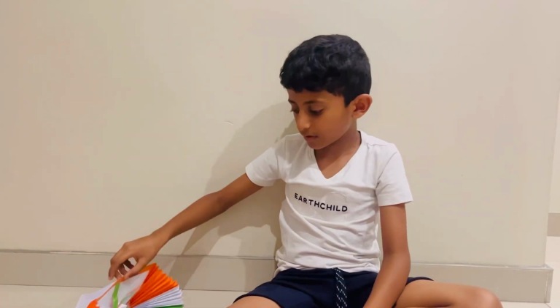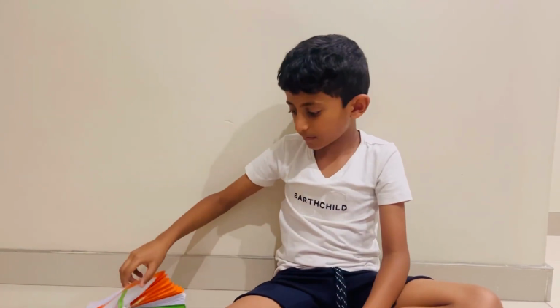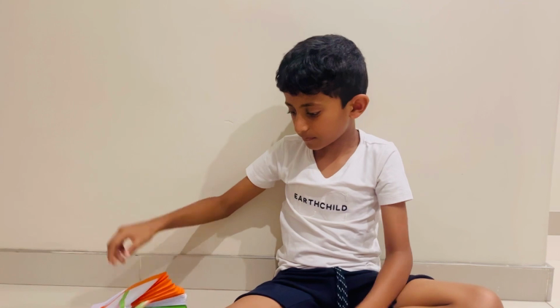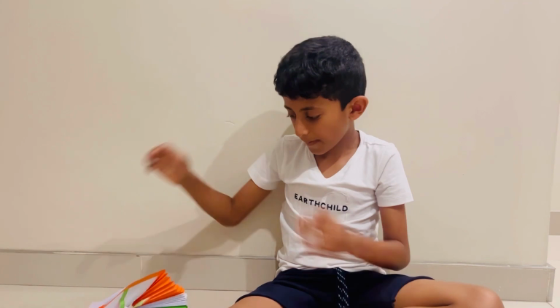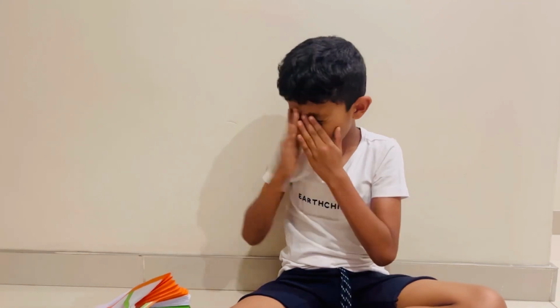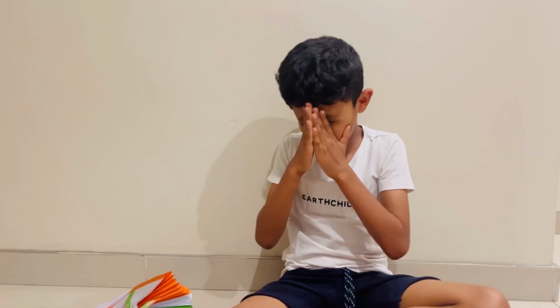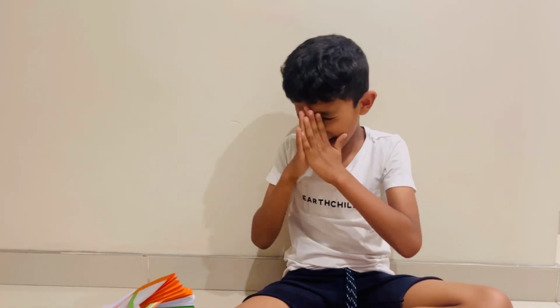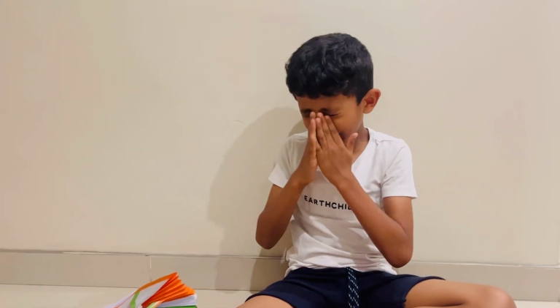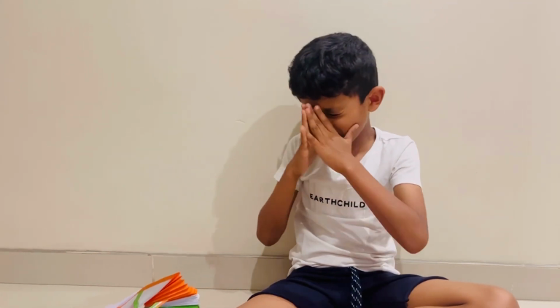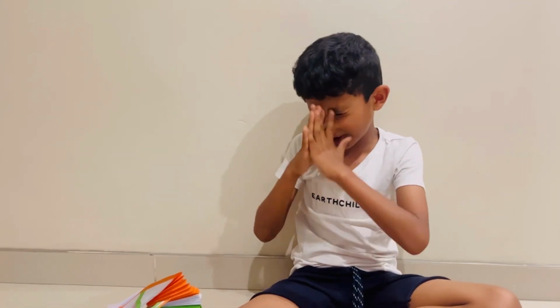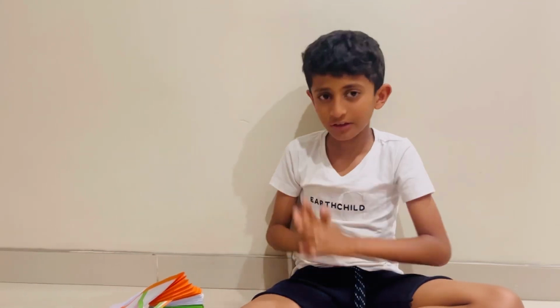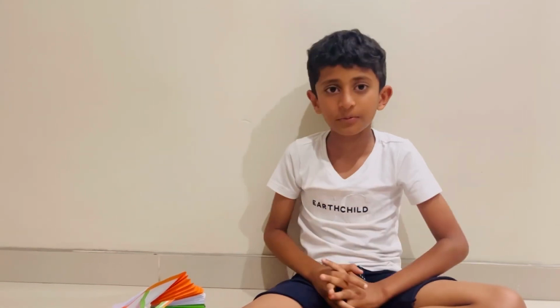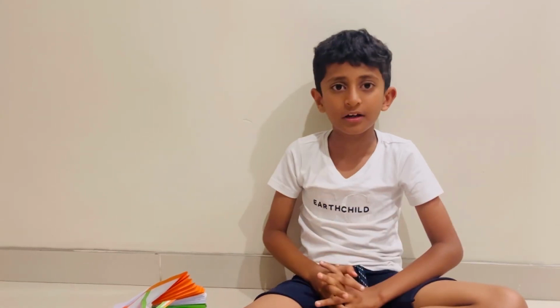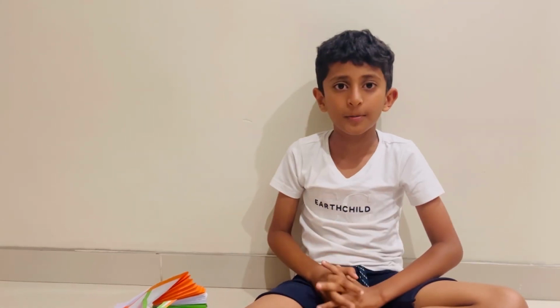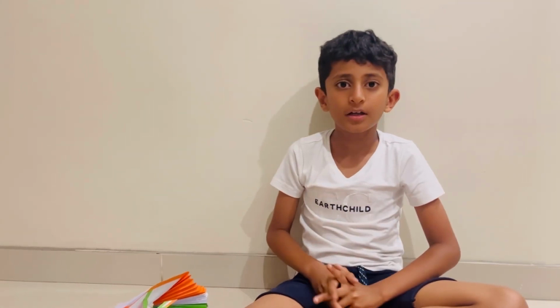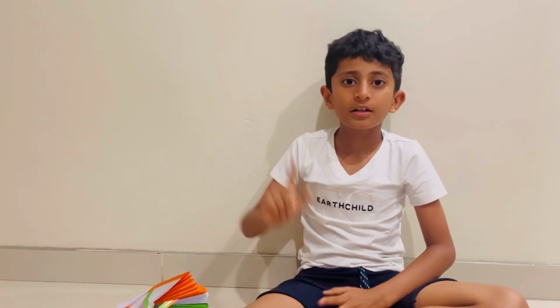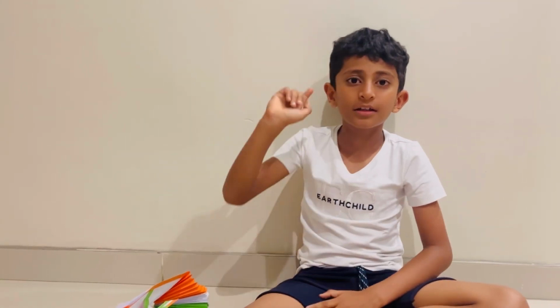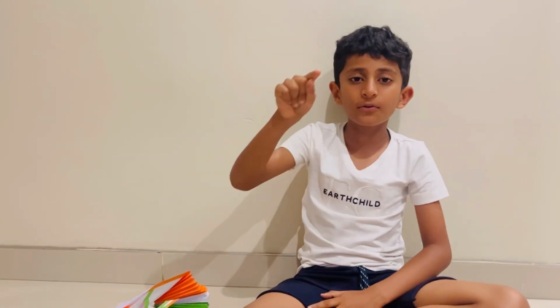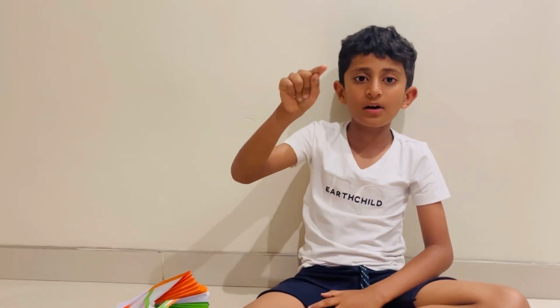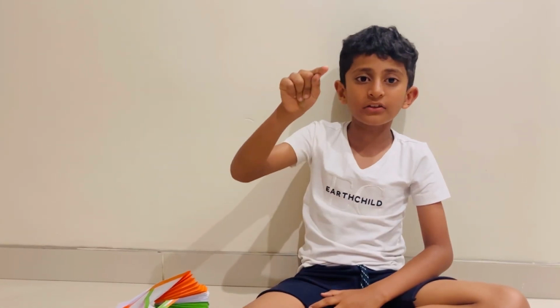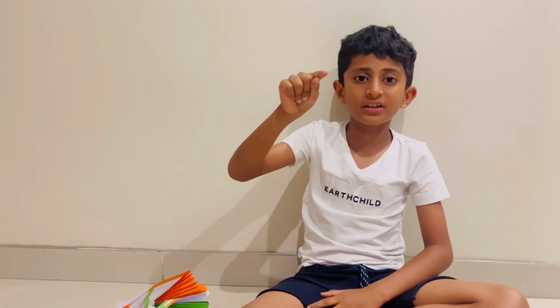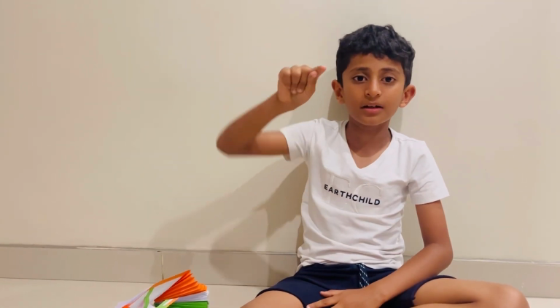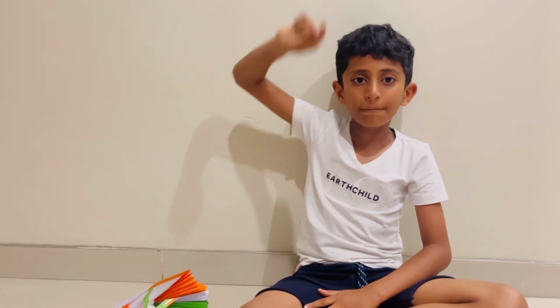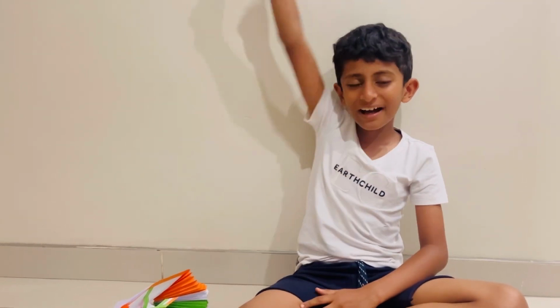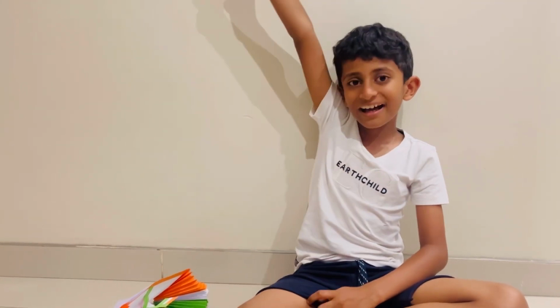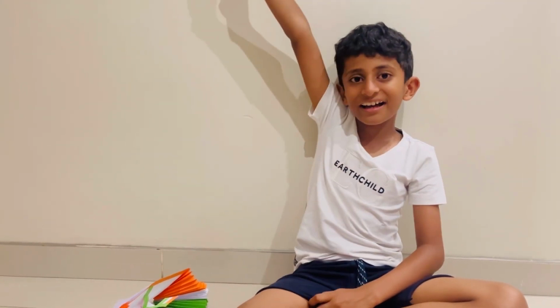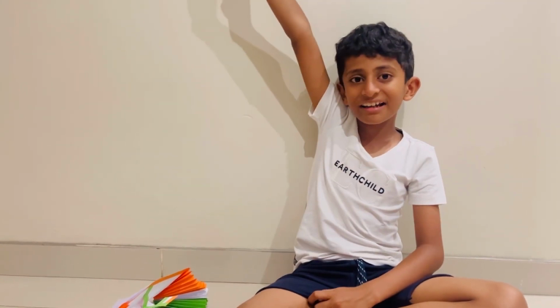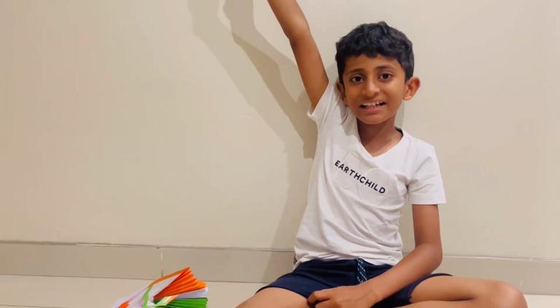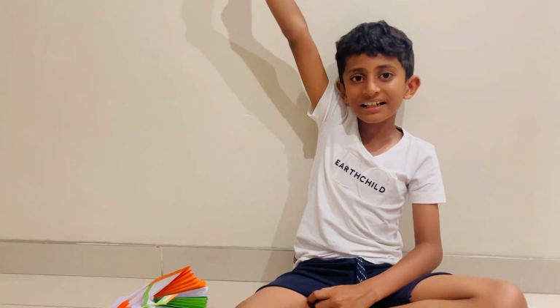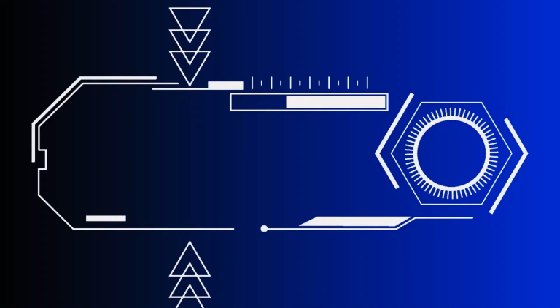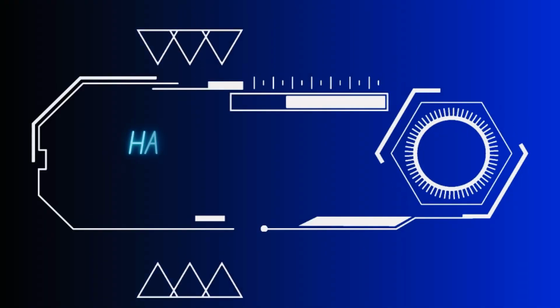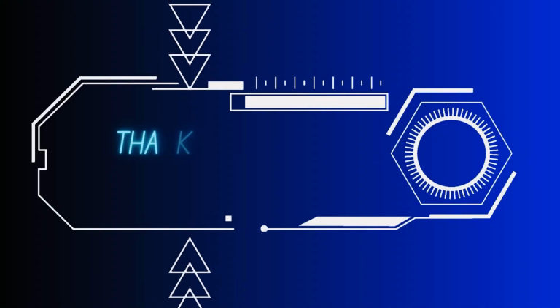Remember to like, share, and subscribe. Thank you for watching. Bye!